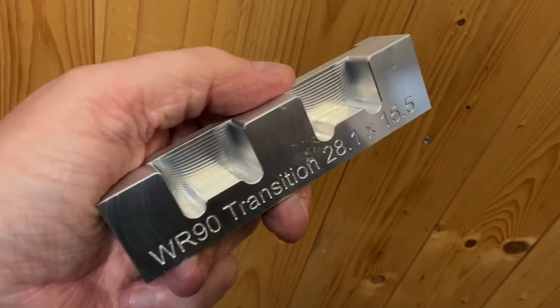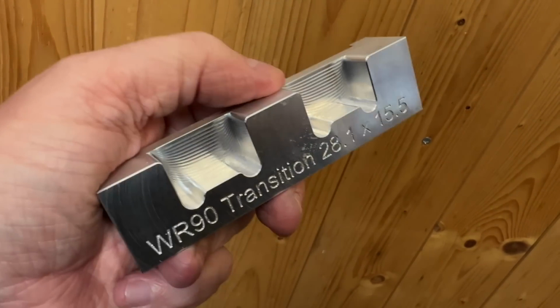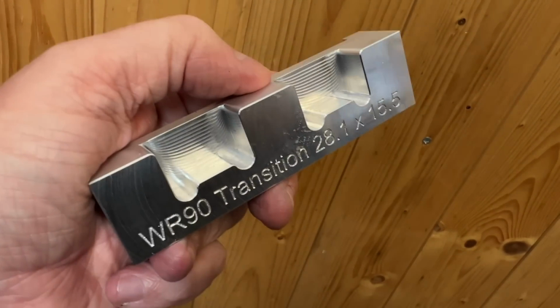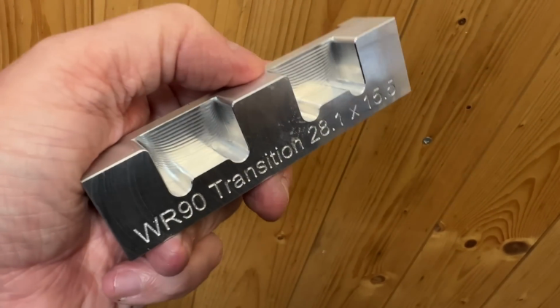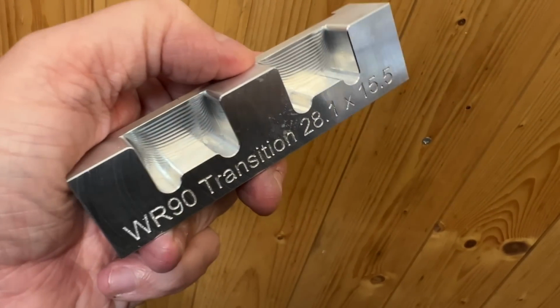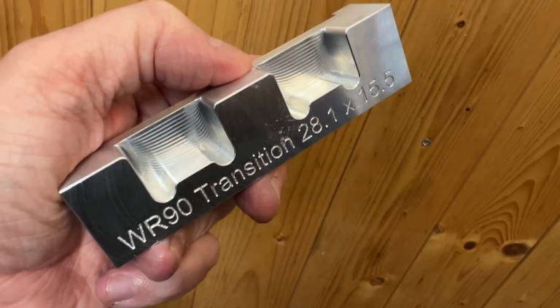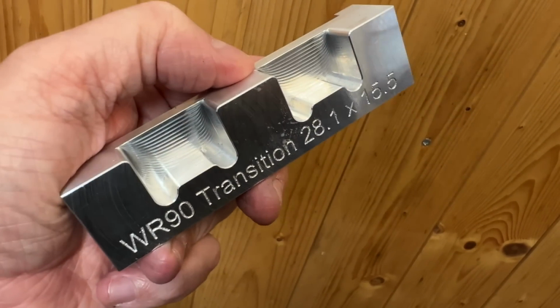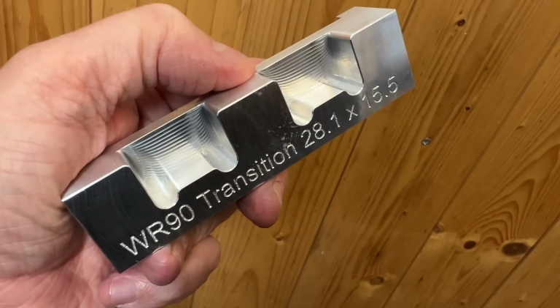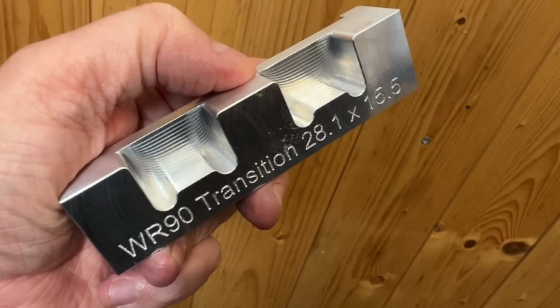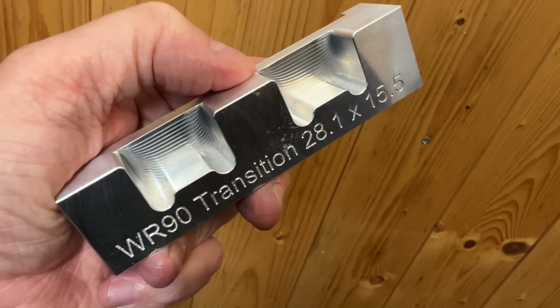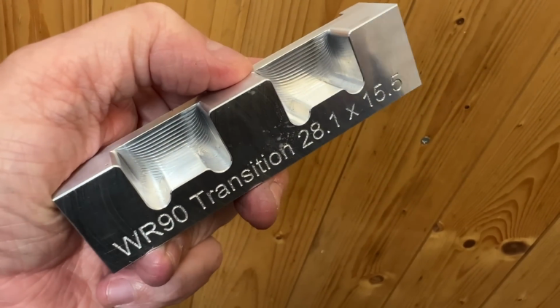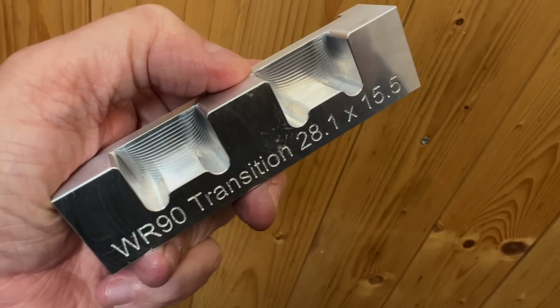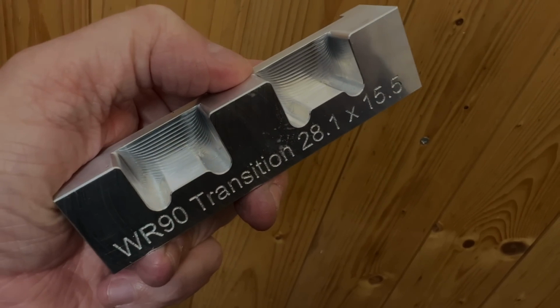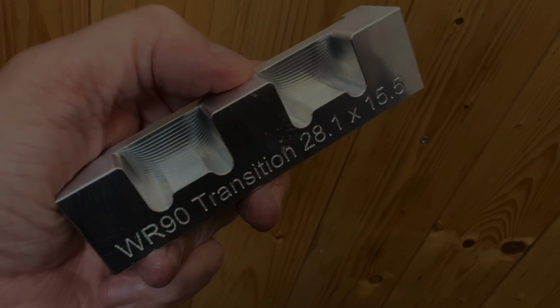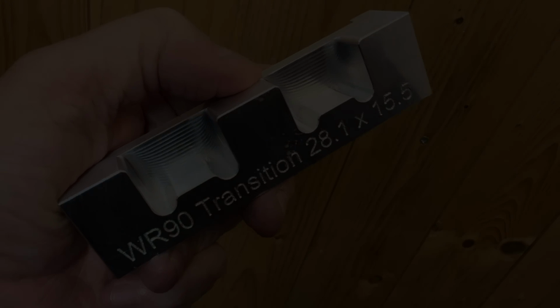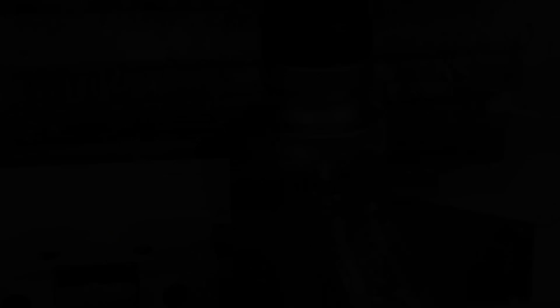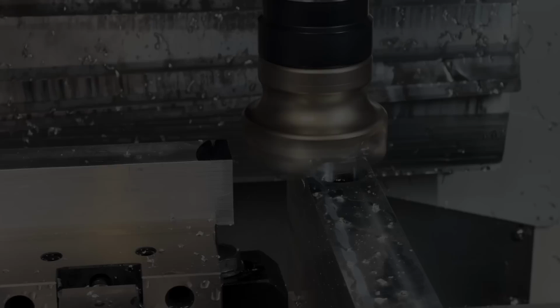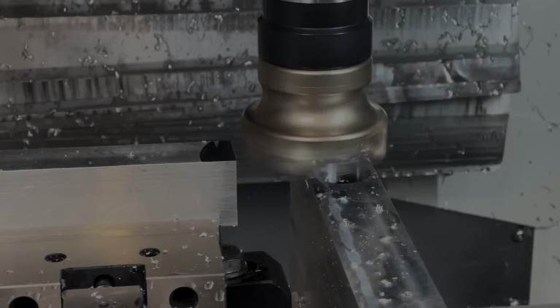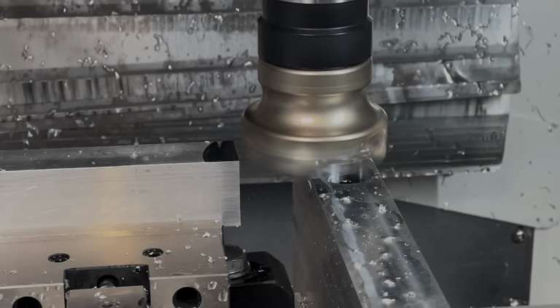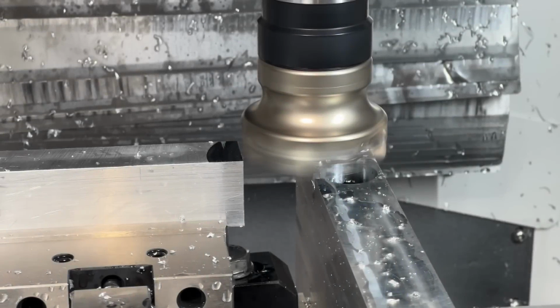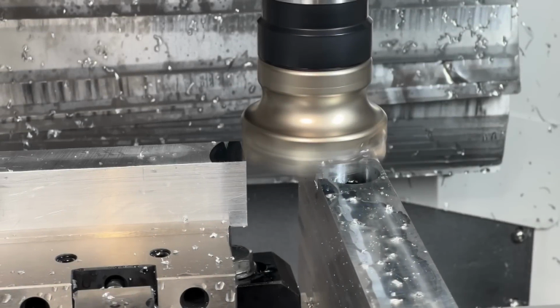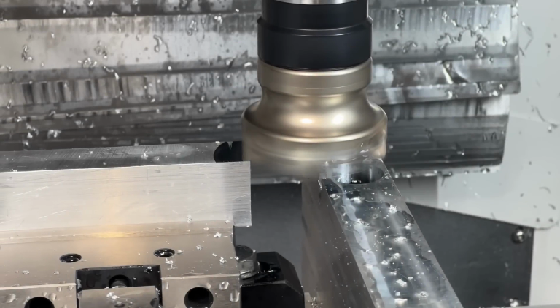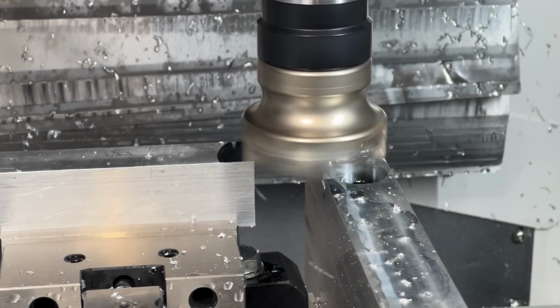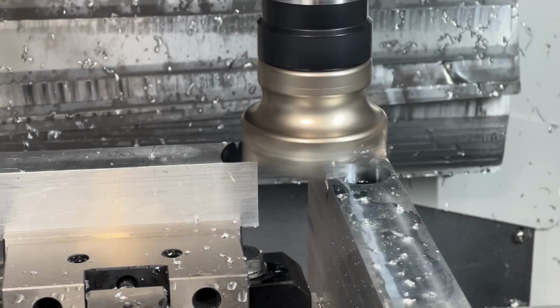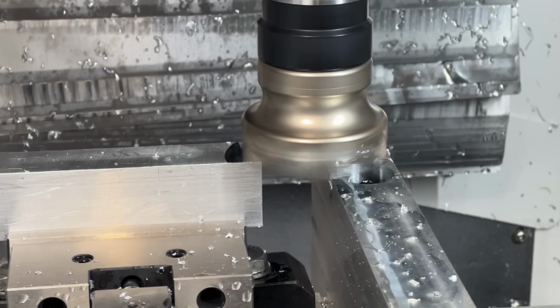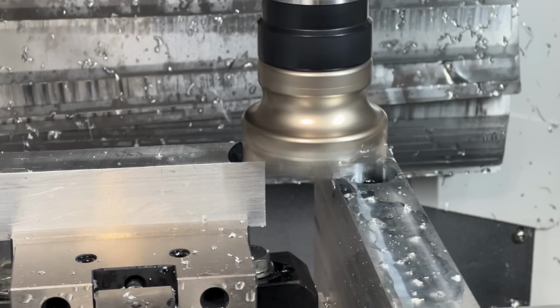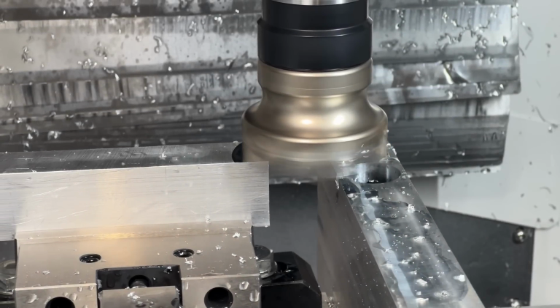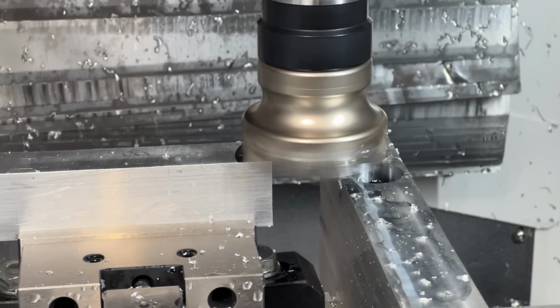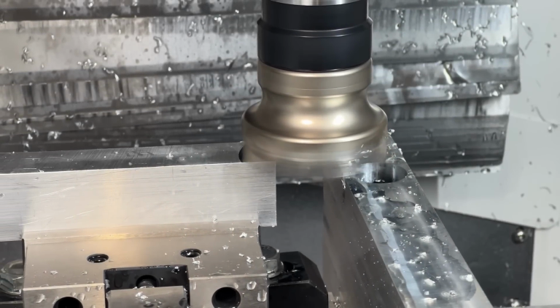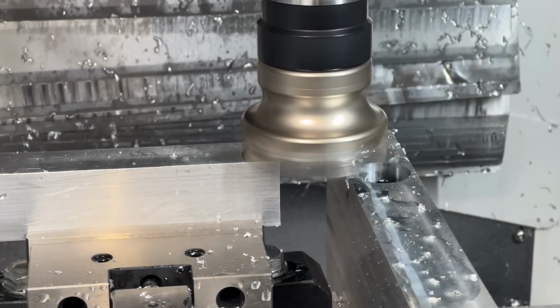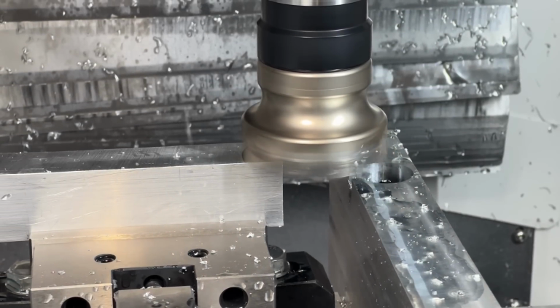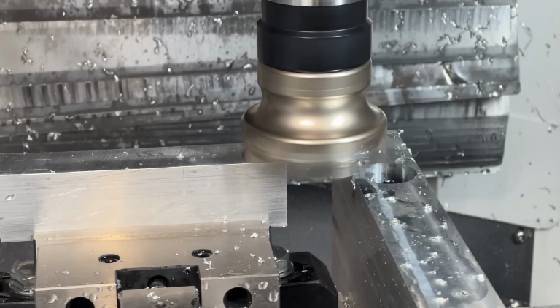That's the back jaw finished. Next step is to make the front jaw — it's pretty similar, except it hasn't got the pockets.